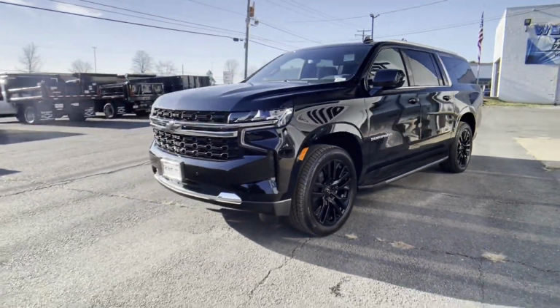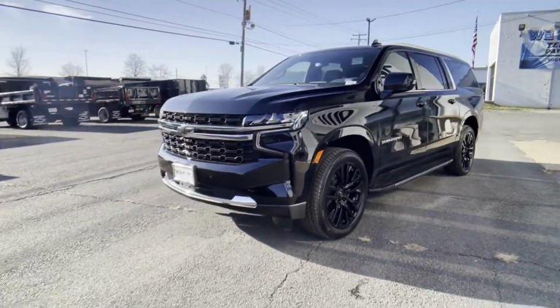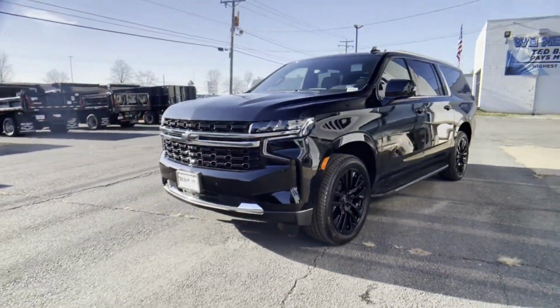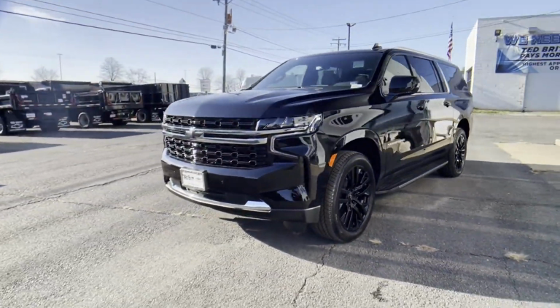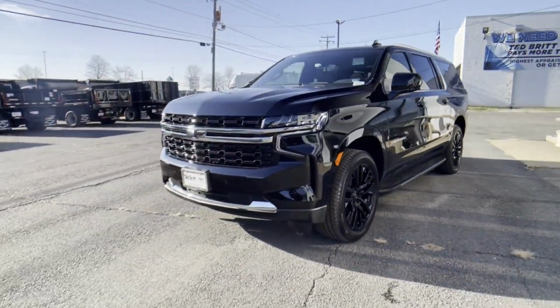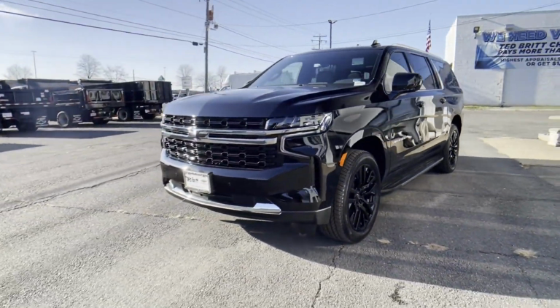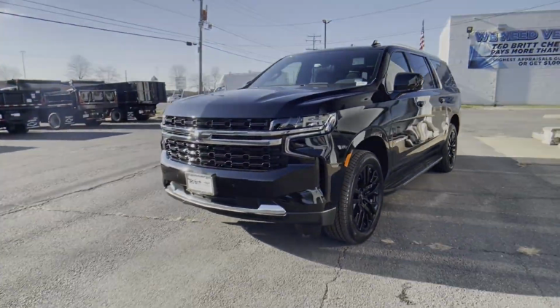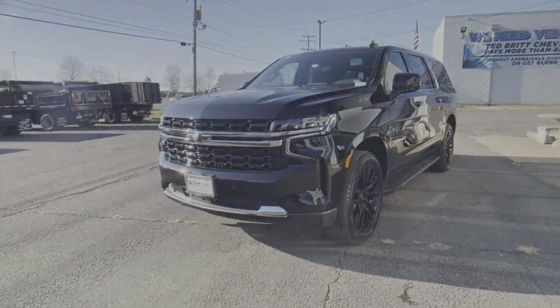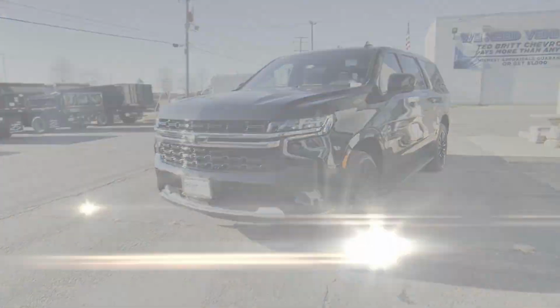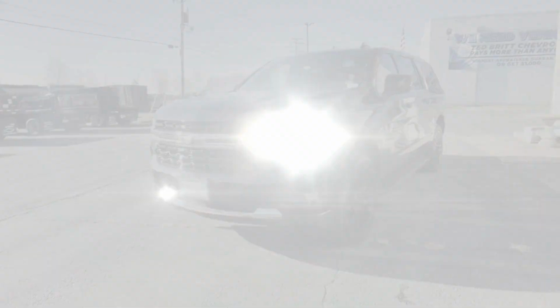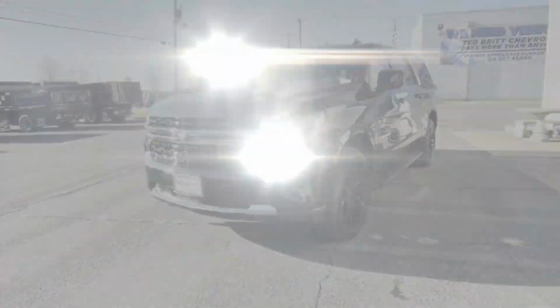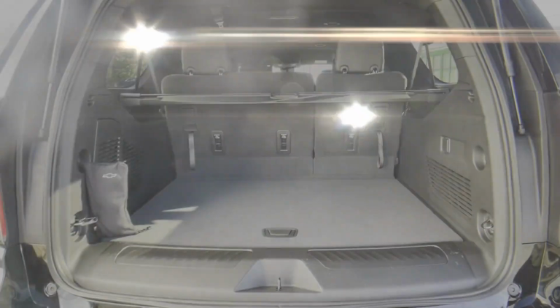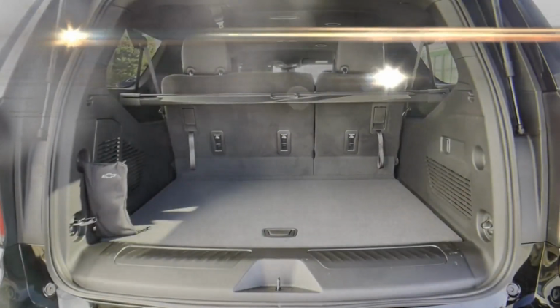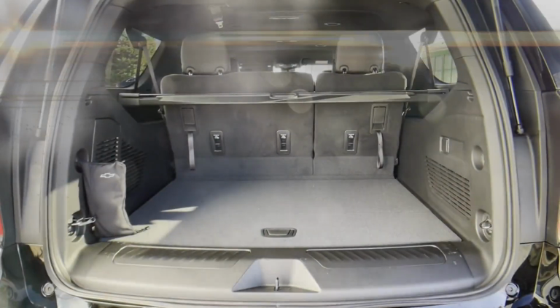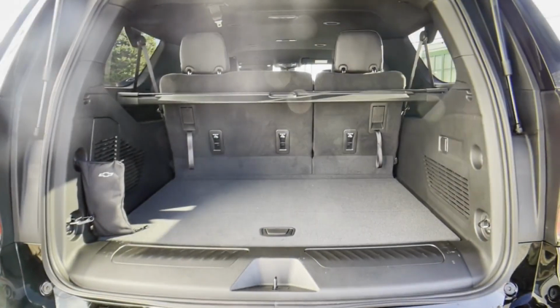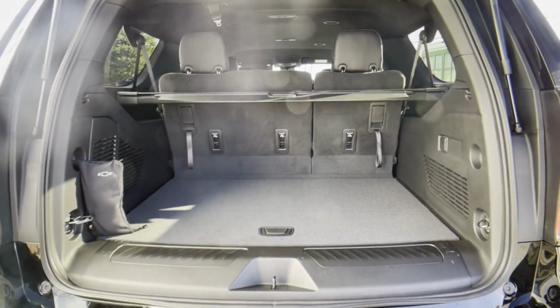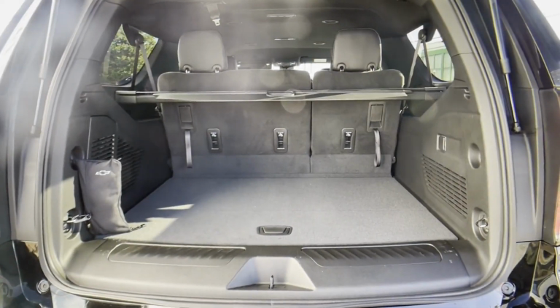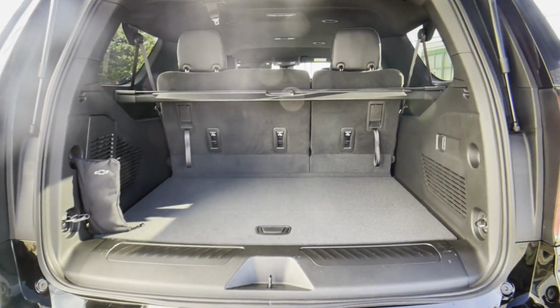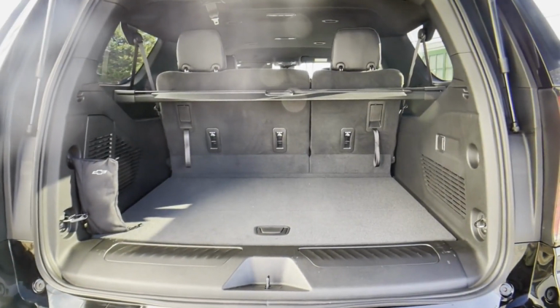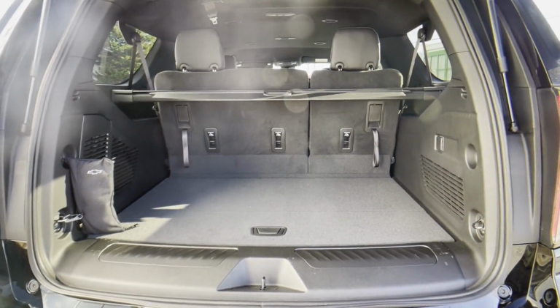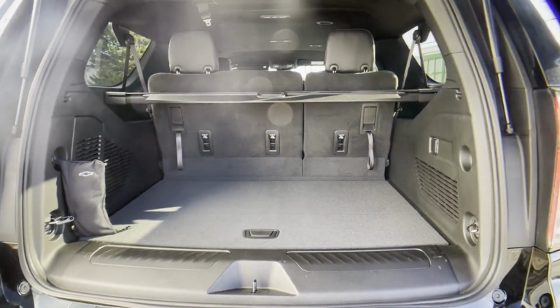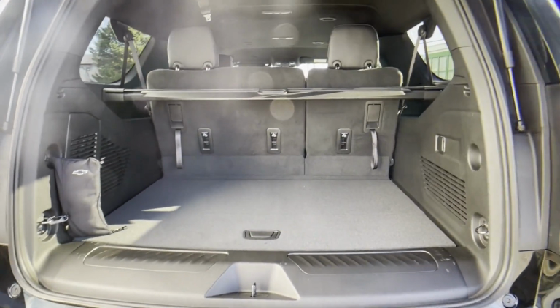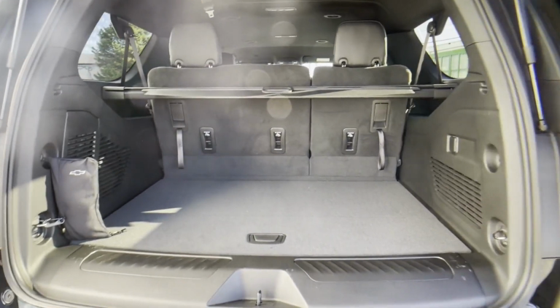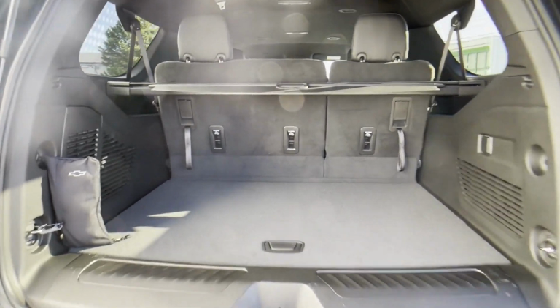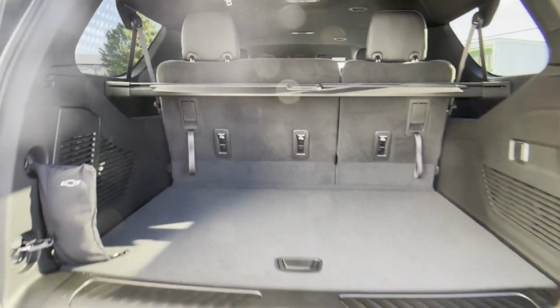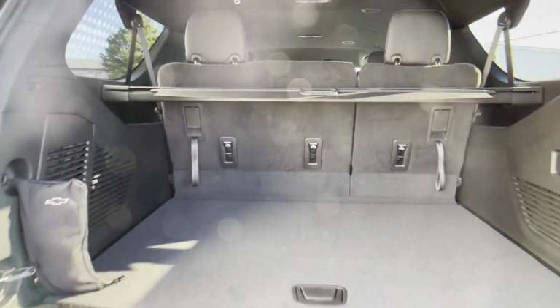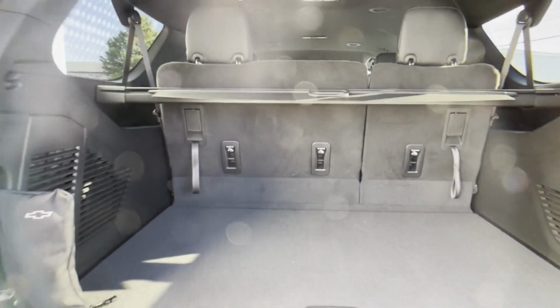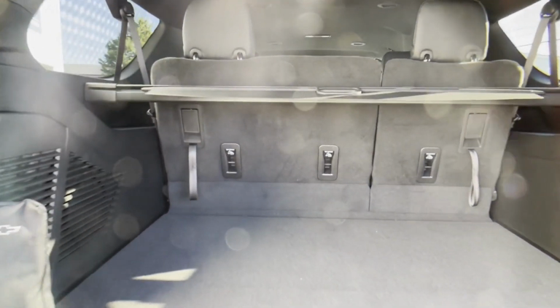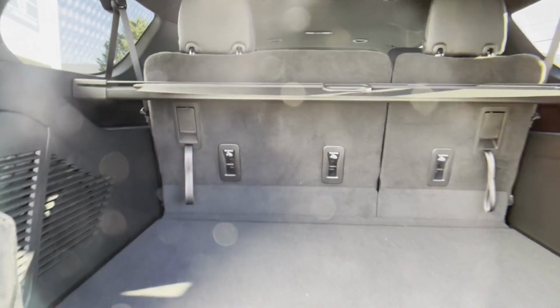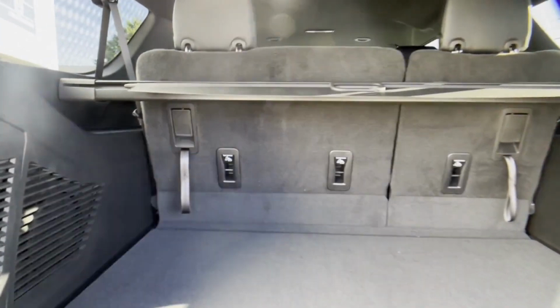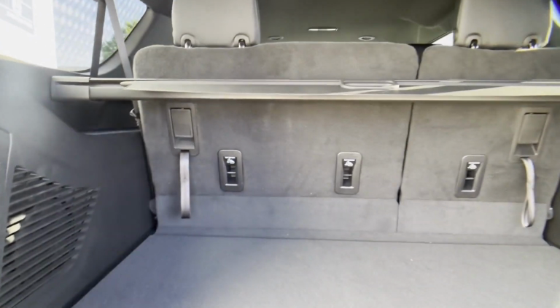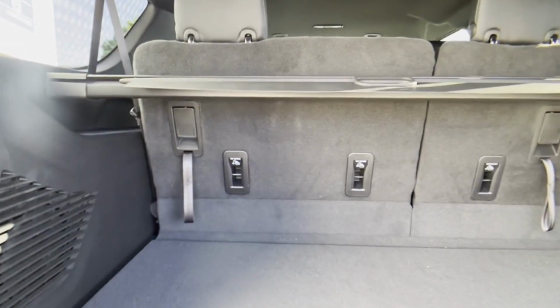Multi-Zone Air Conditioning, Four-Wheel Drive, Parking Aid Sensor, Third-Row Seating, and Heated Side View Mirrors.